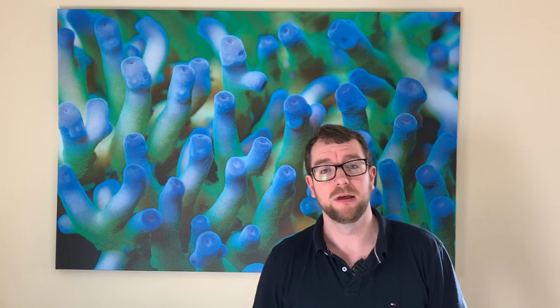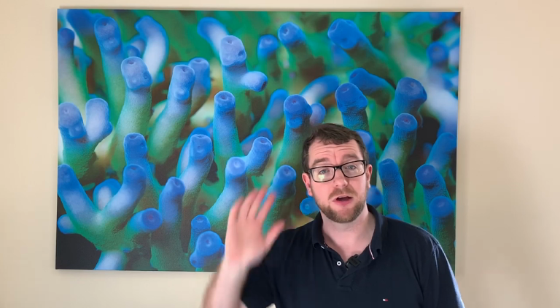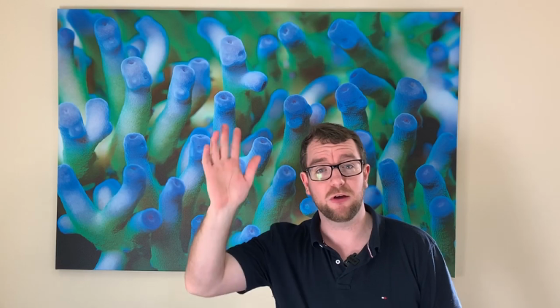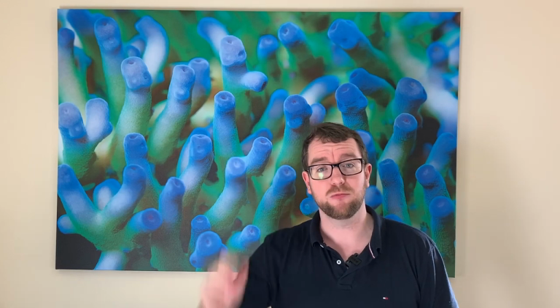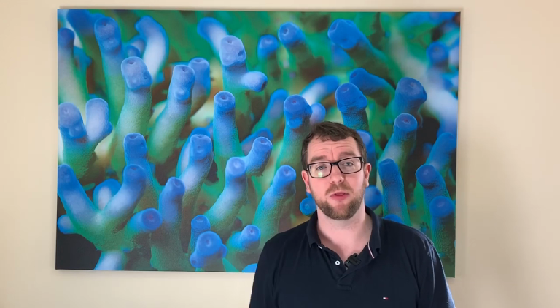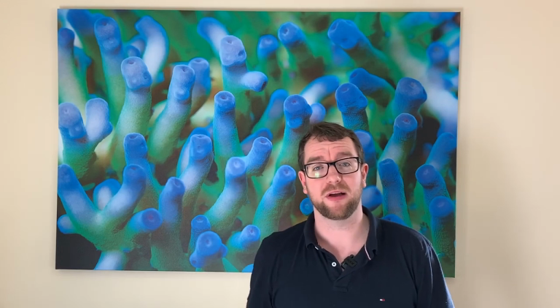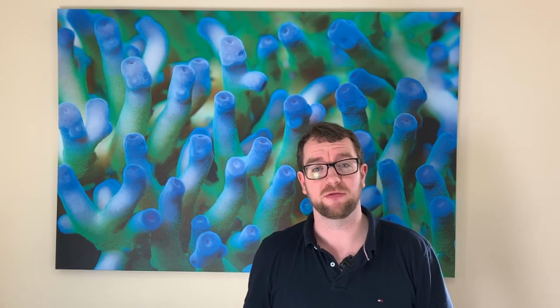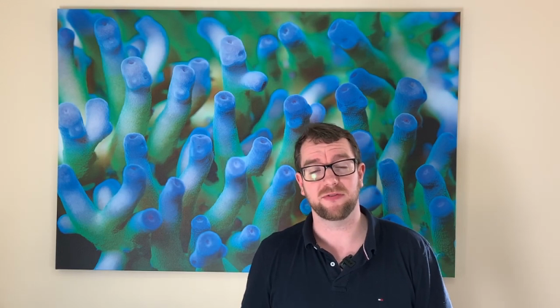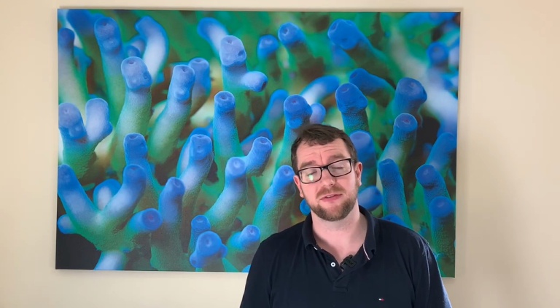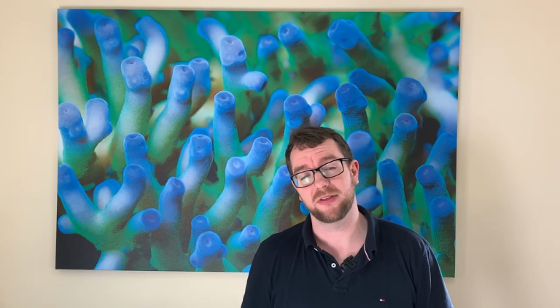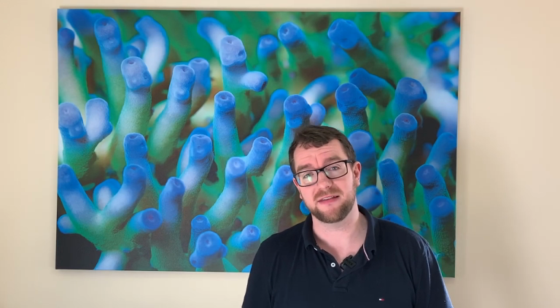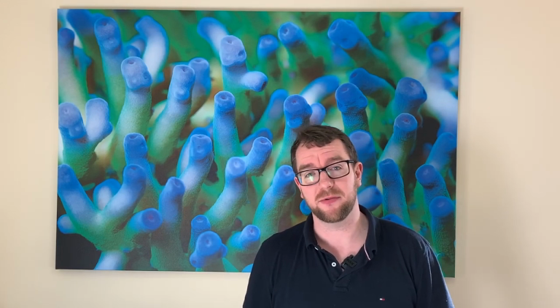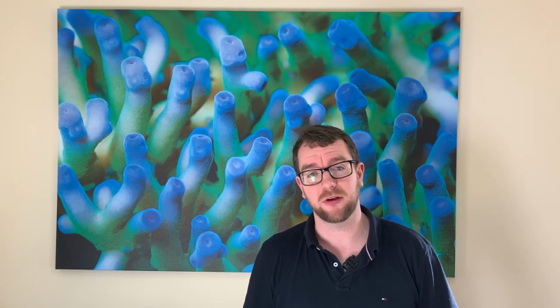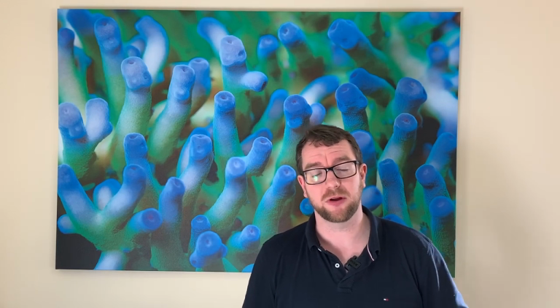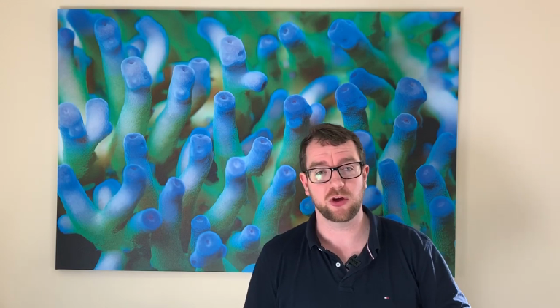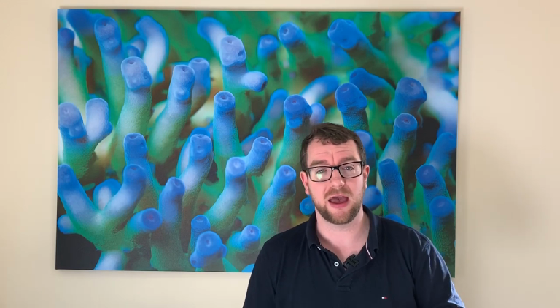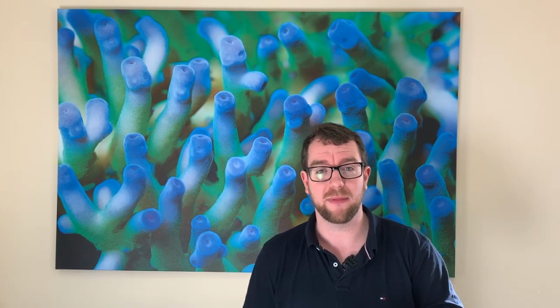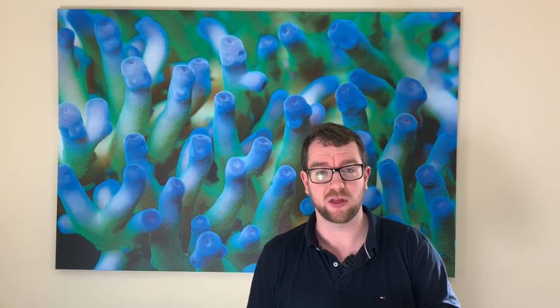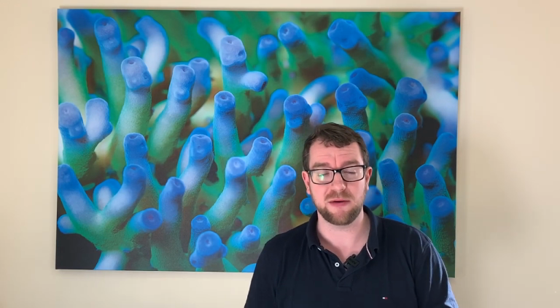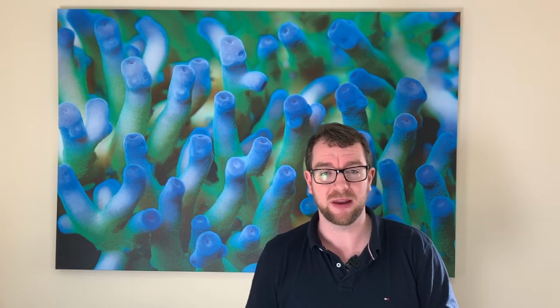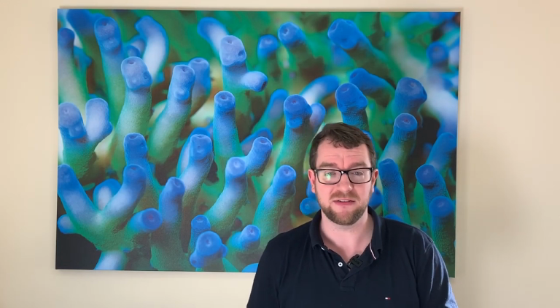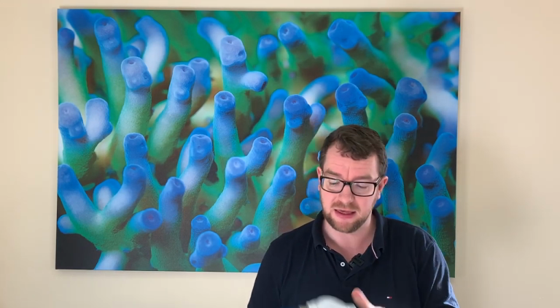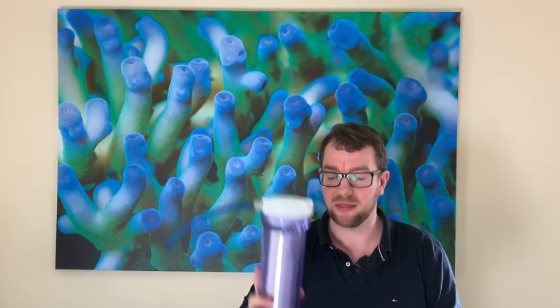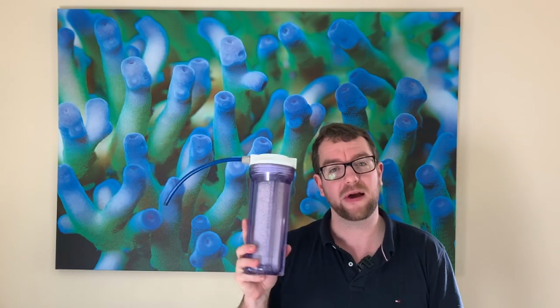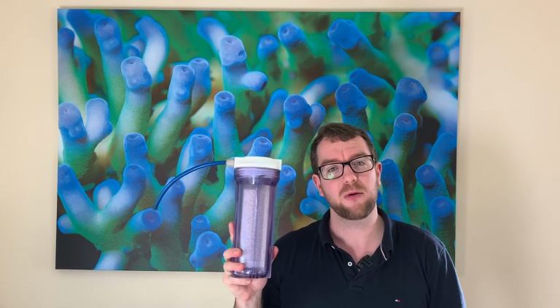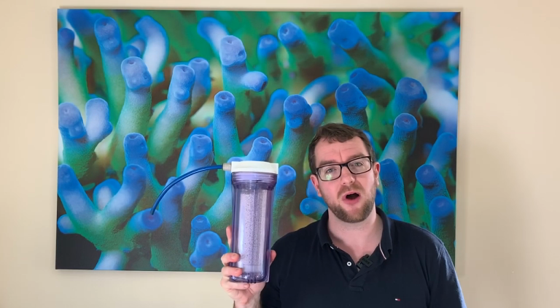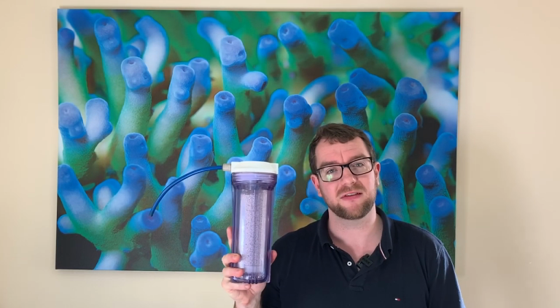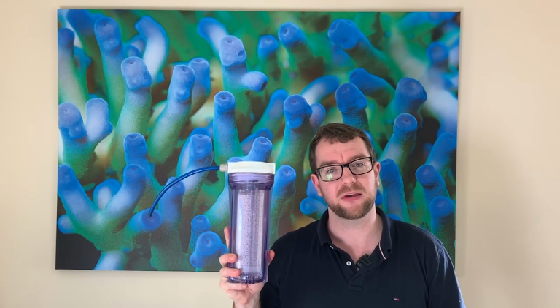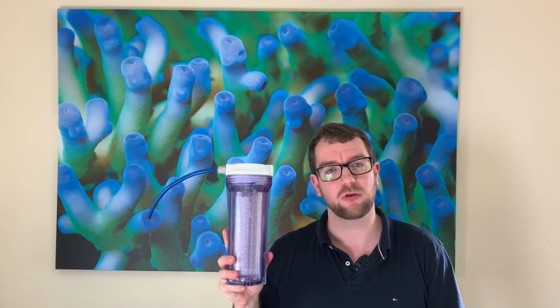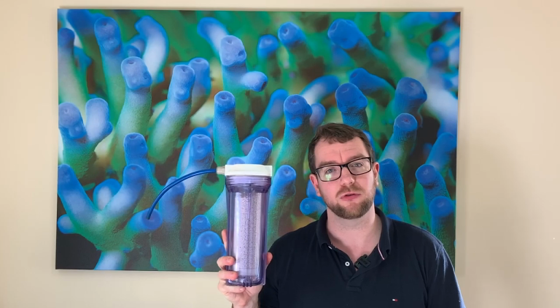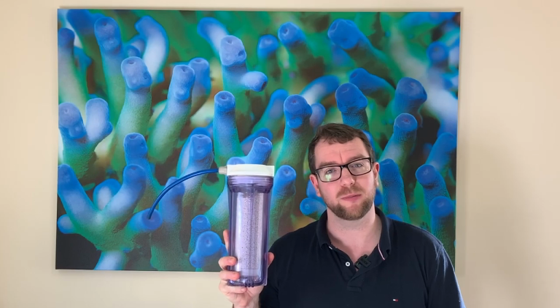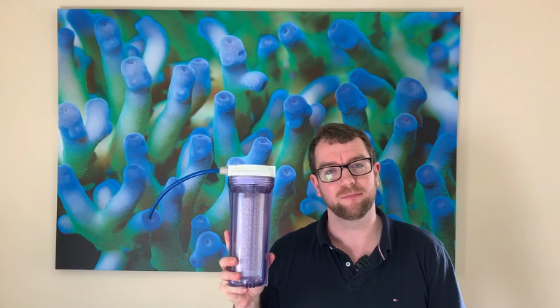Hi all, welcome to Parker's Reefs. On today's episode I'm going to show you how to make a cheap and easy DIY CO2 scrubber.